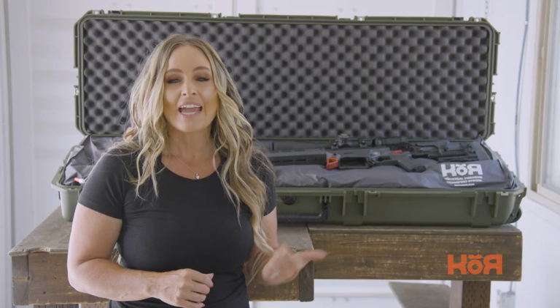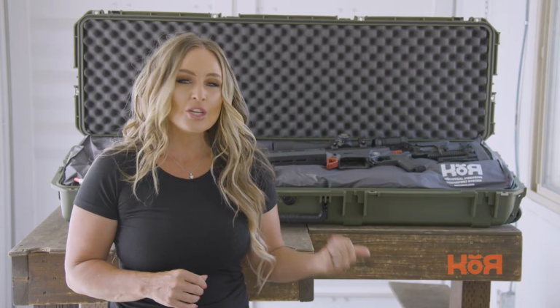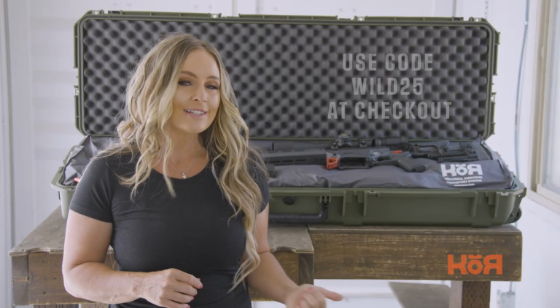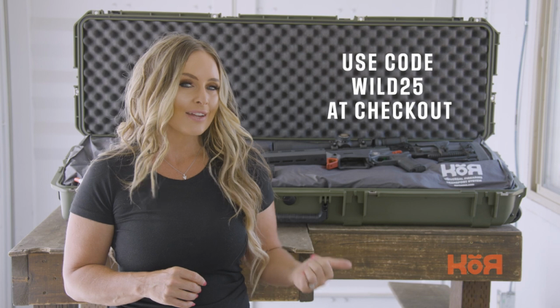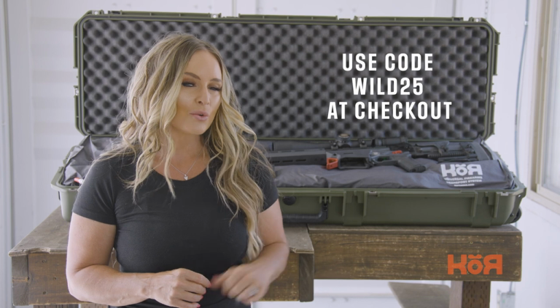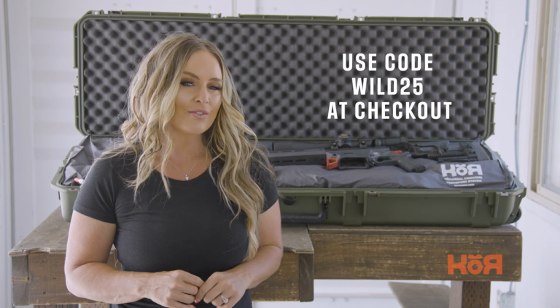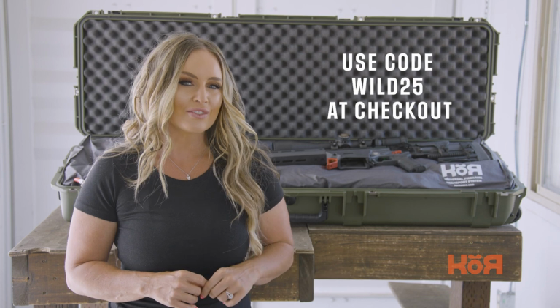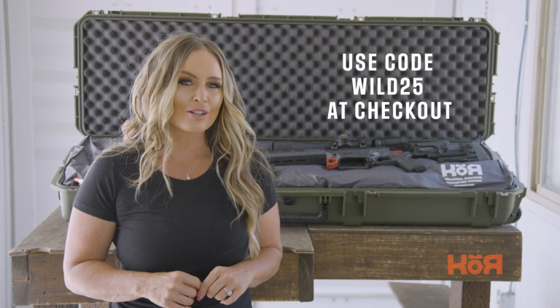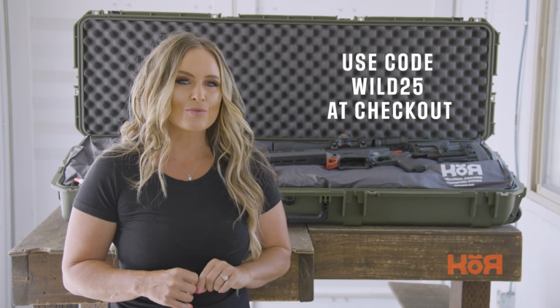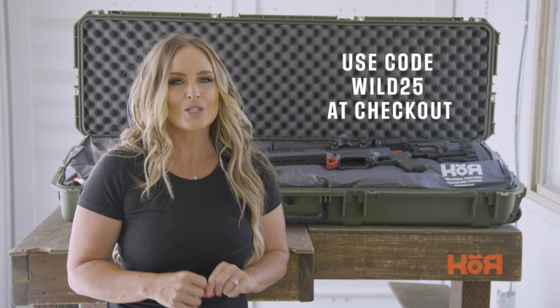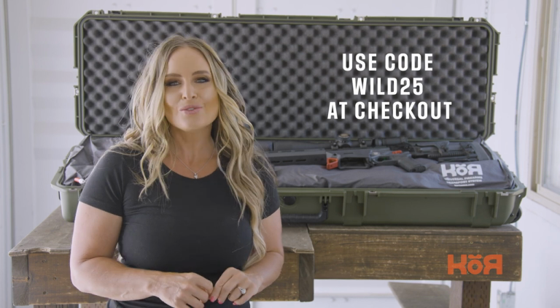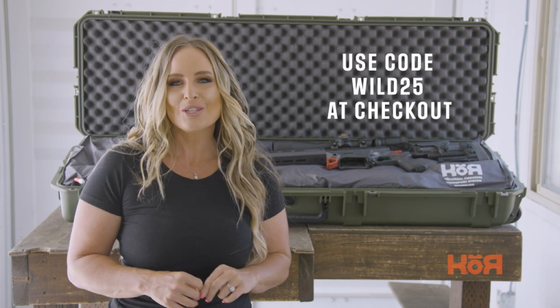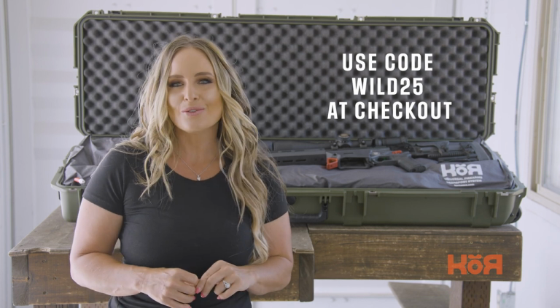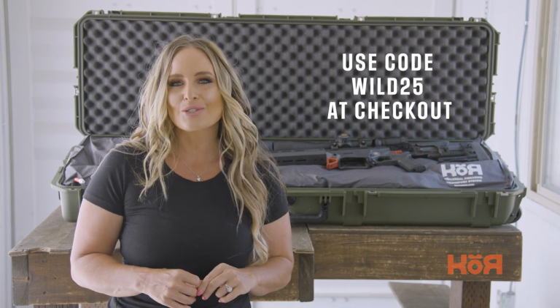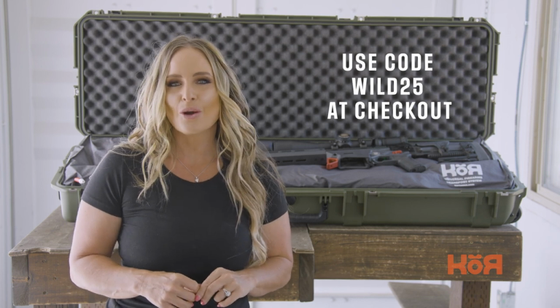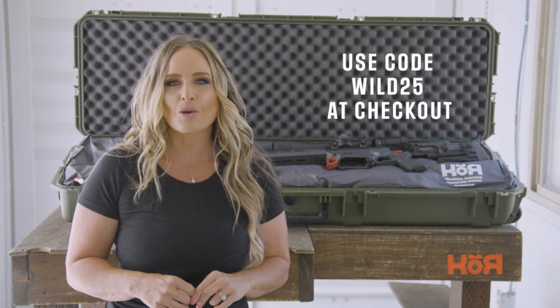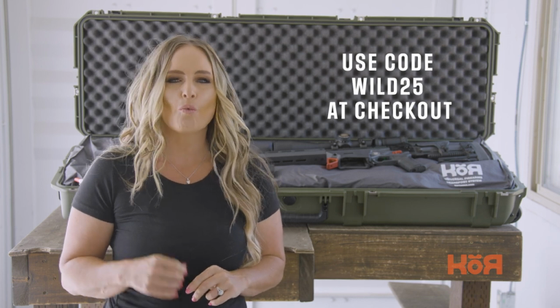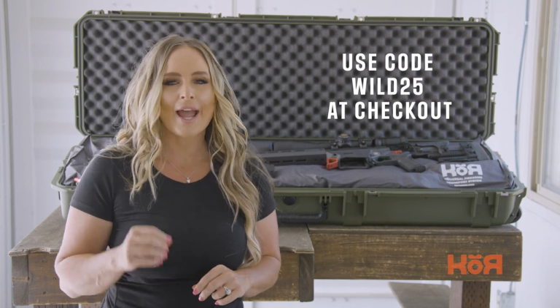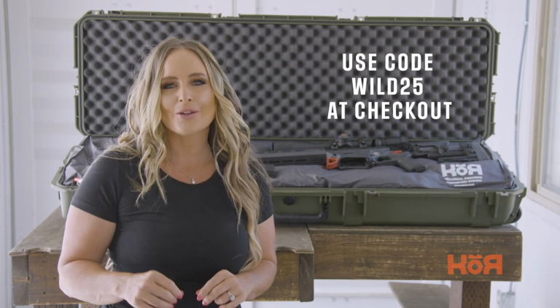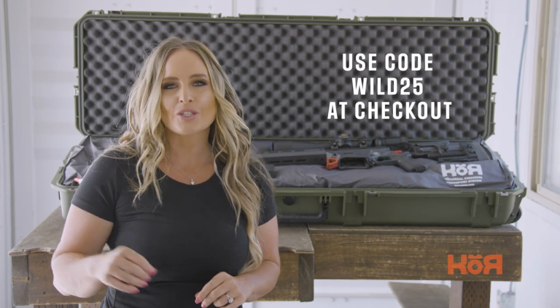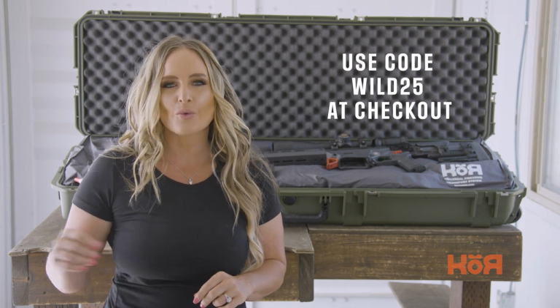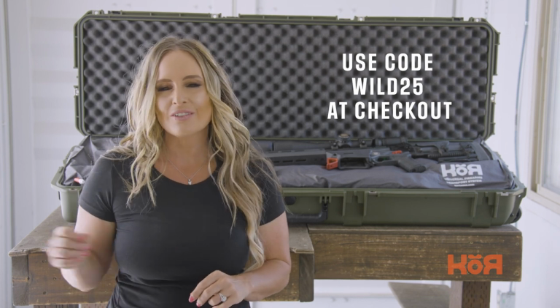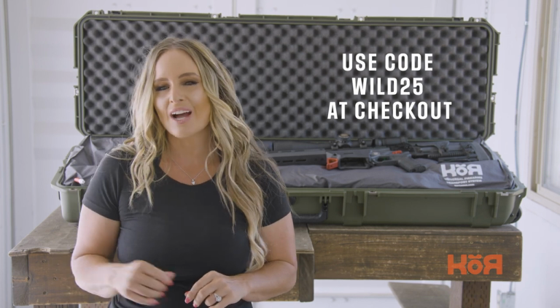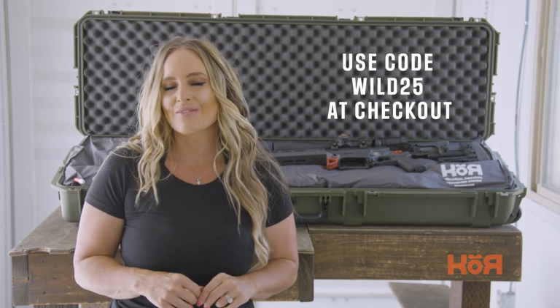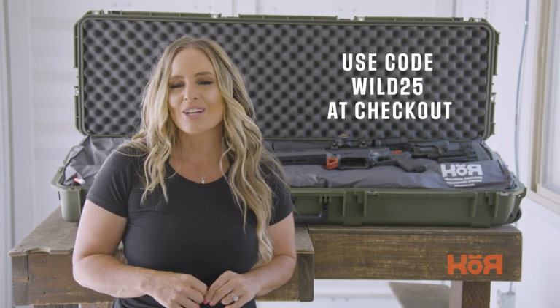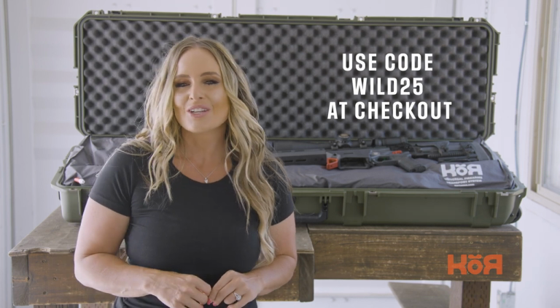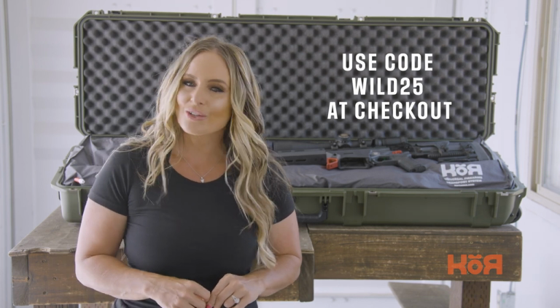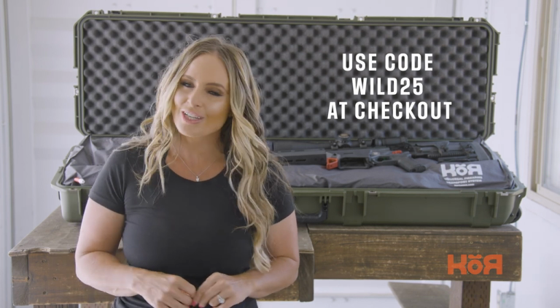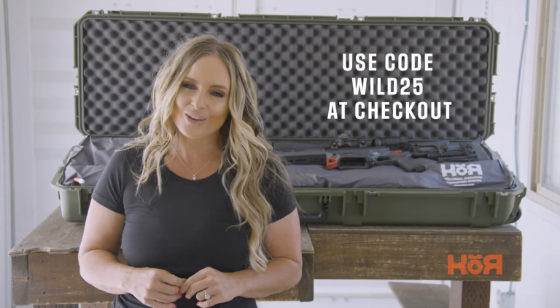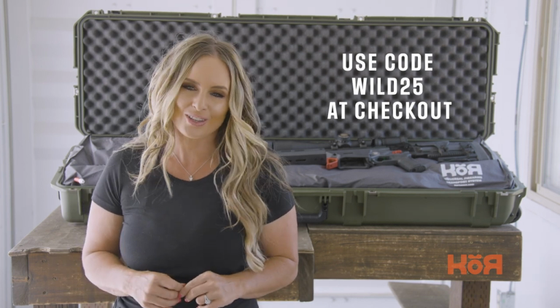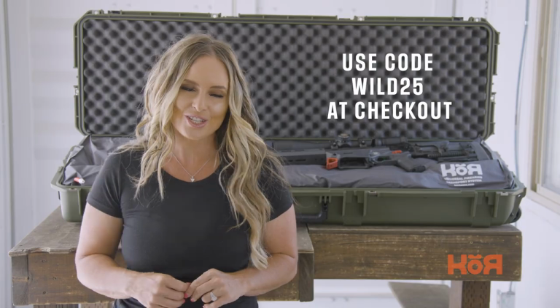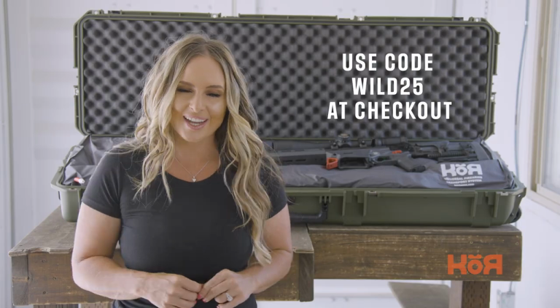And you can save $25 when you use code WILD25 during your online checkout.